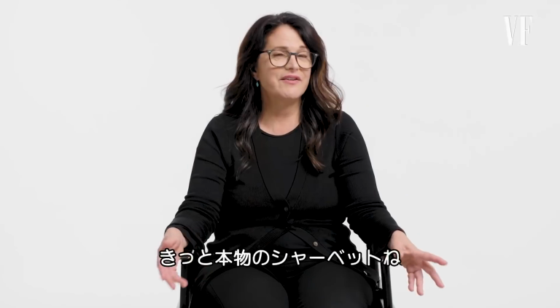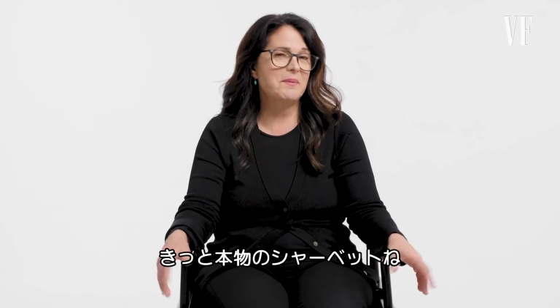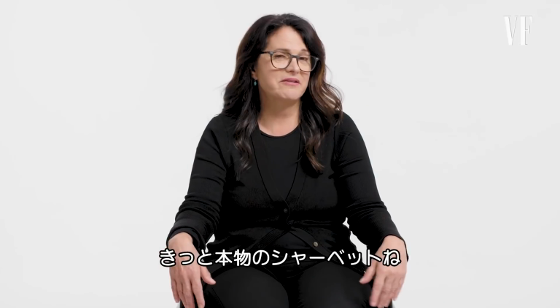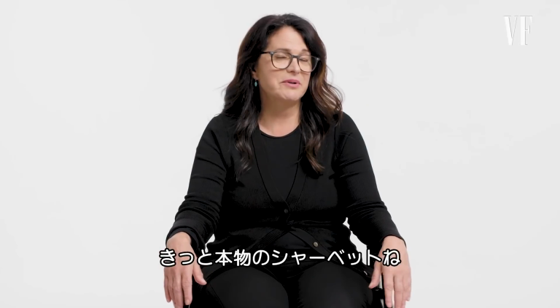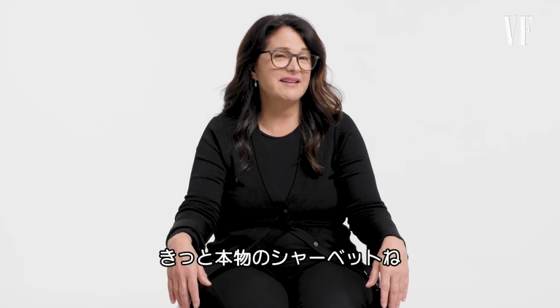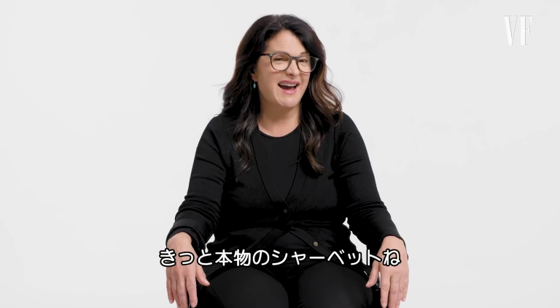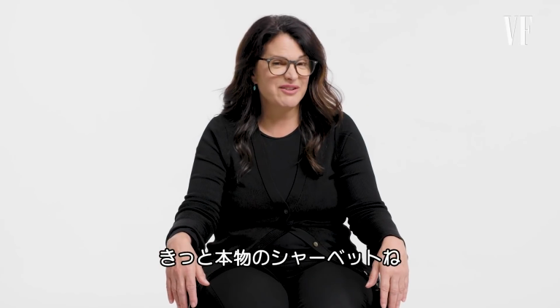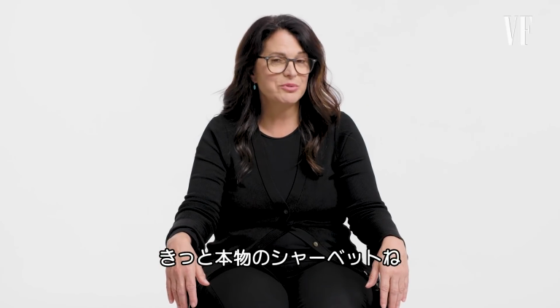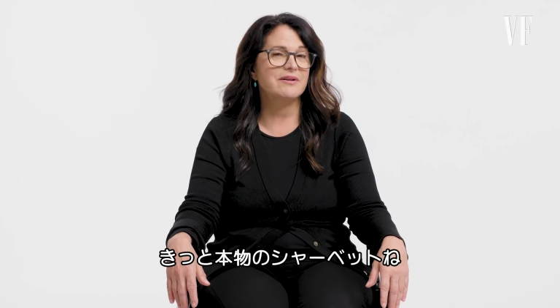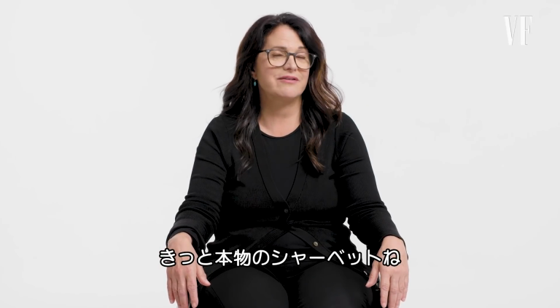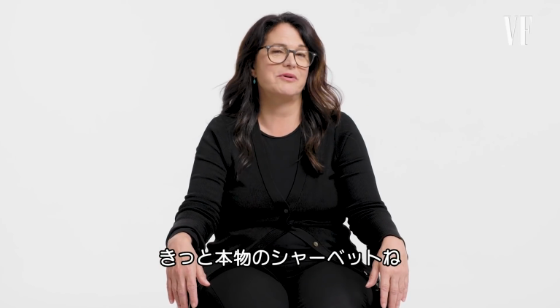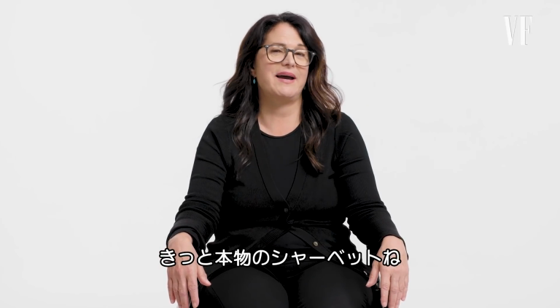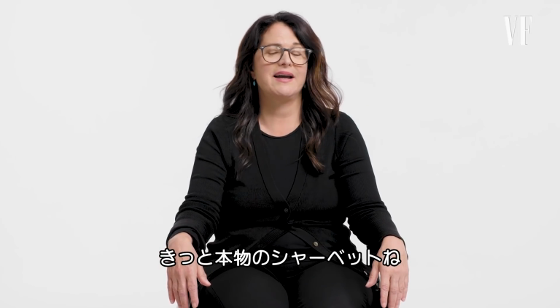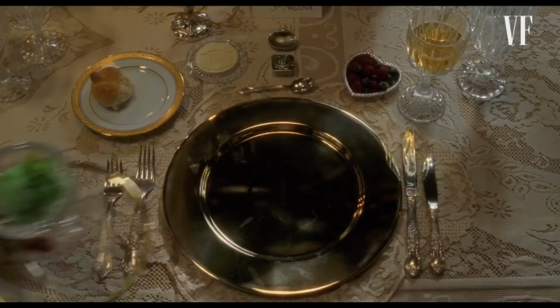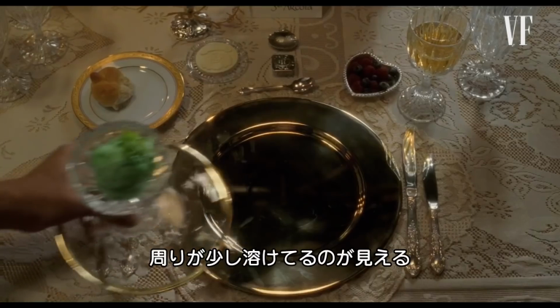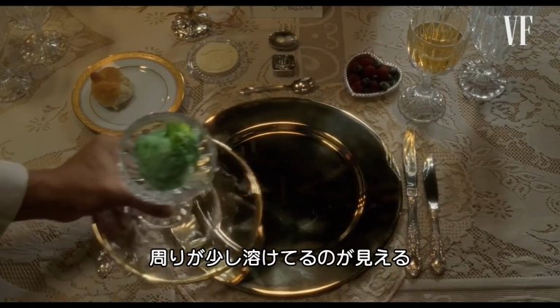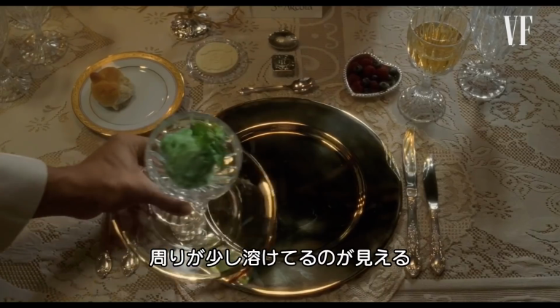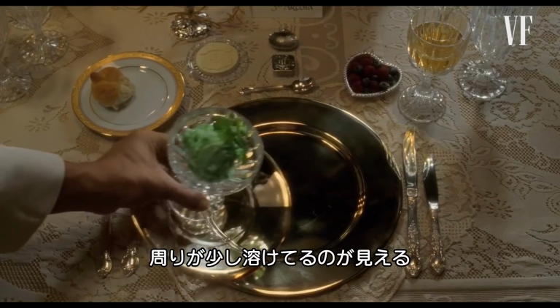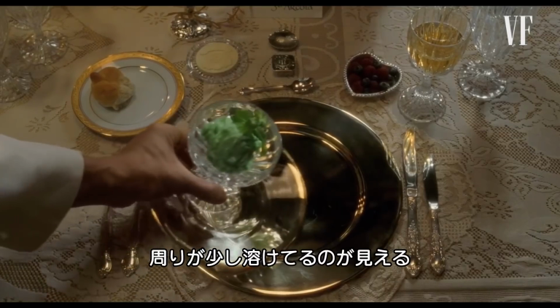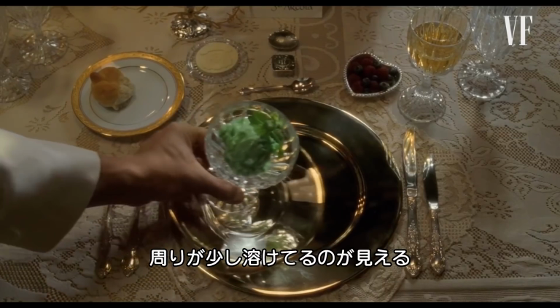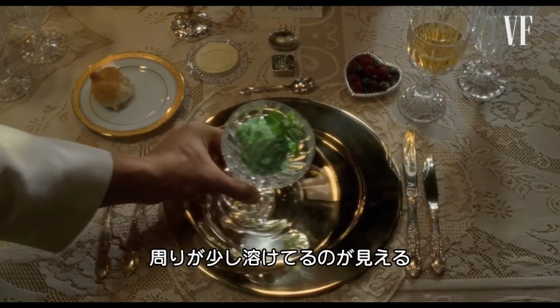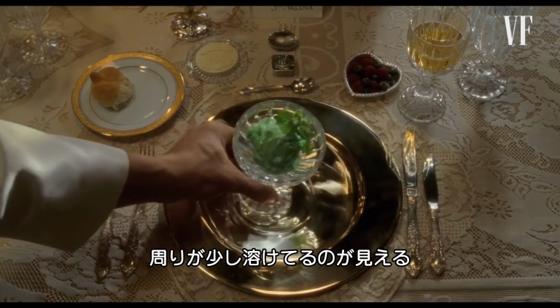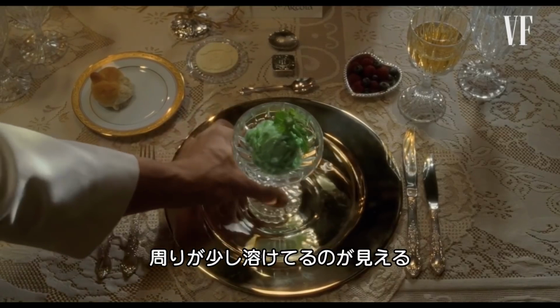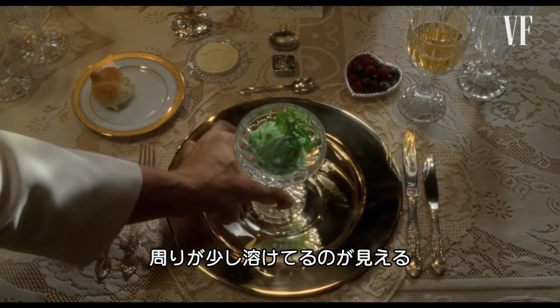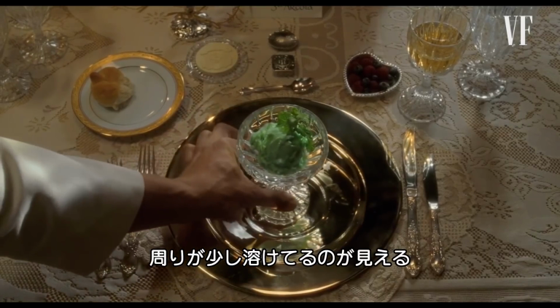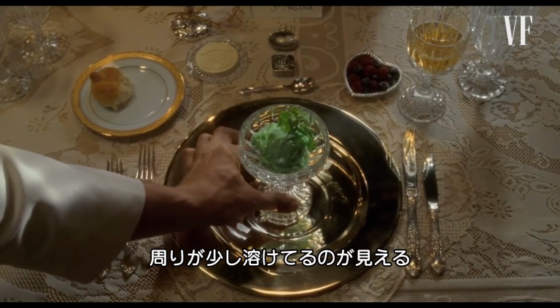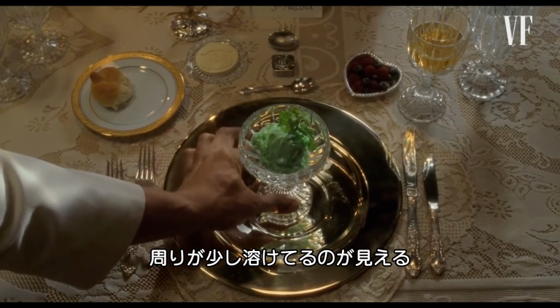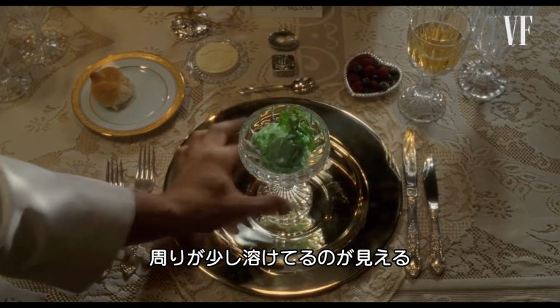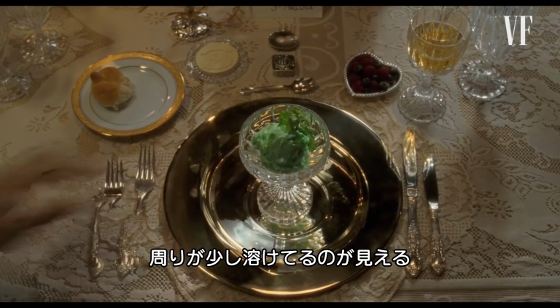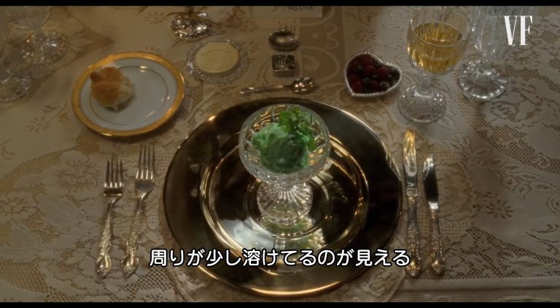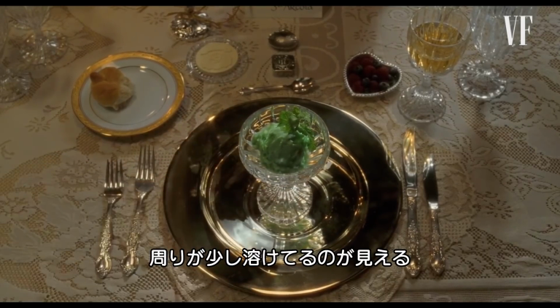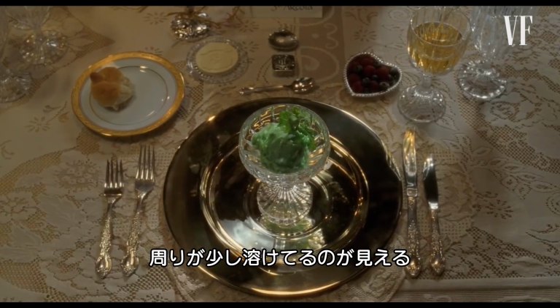It's very possible it's actual sorbet because I did see a little bit of melt around the edge in the bowl.